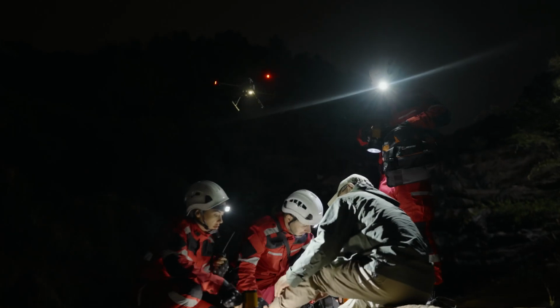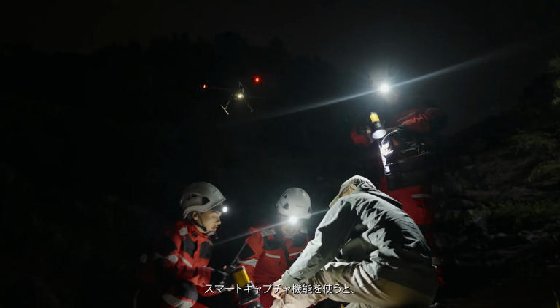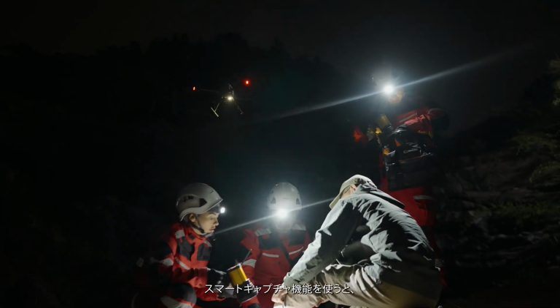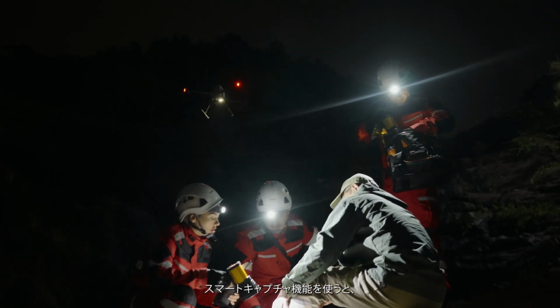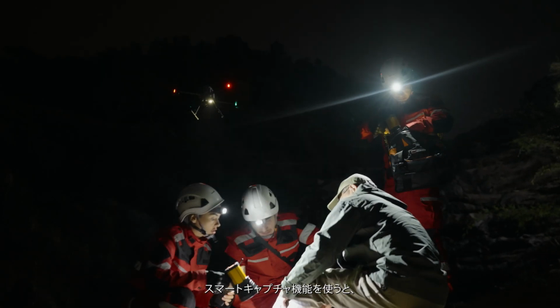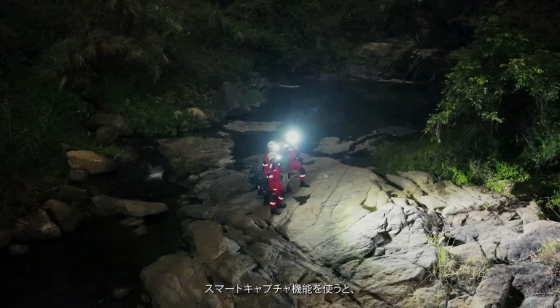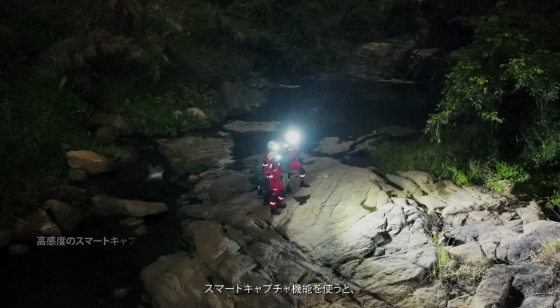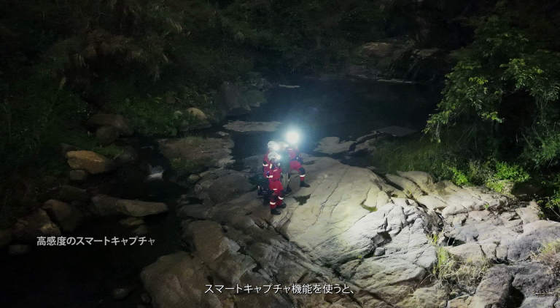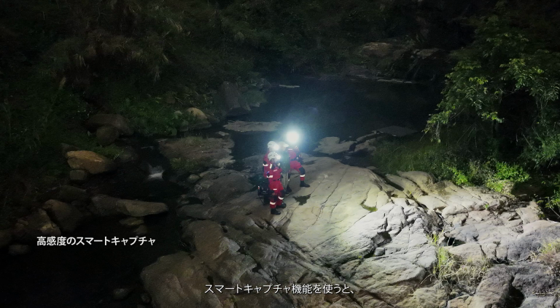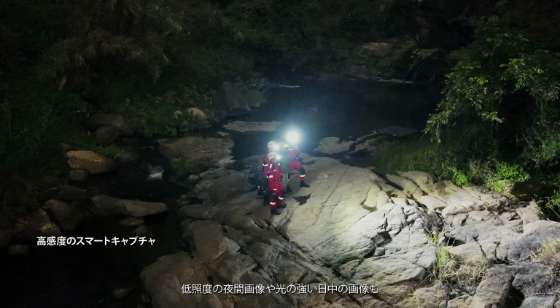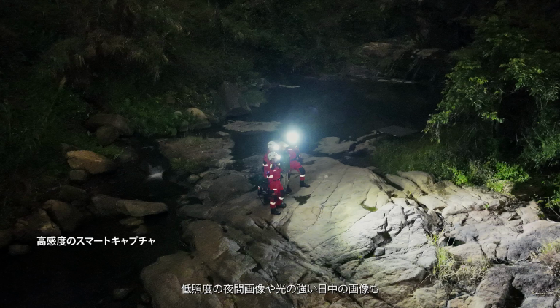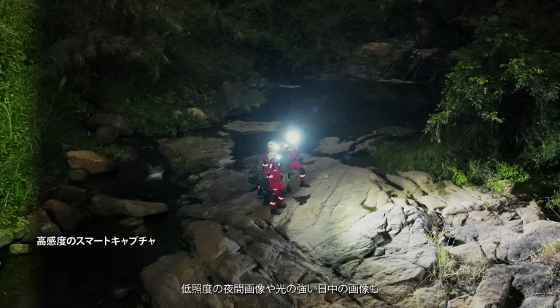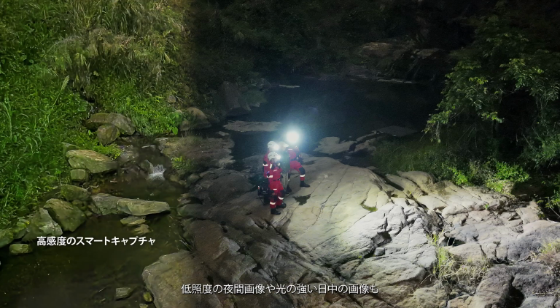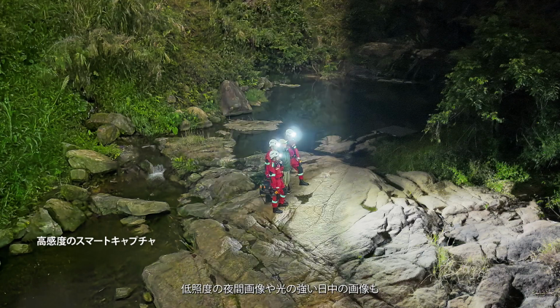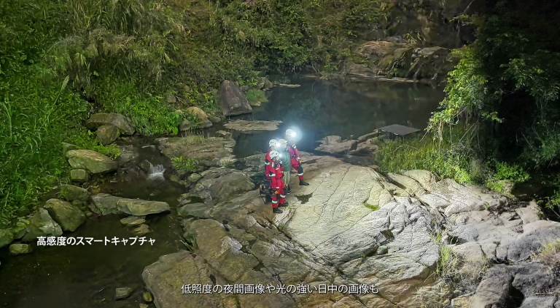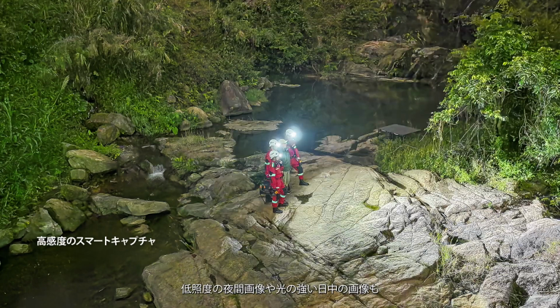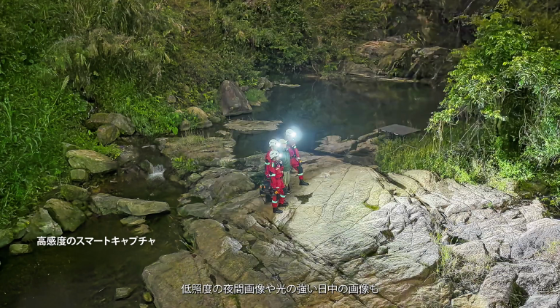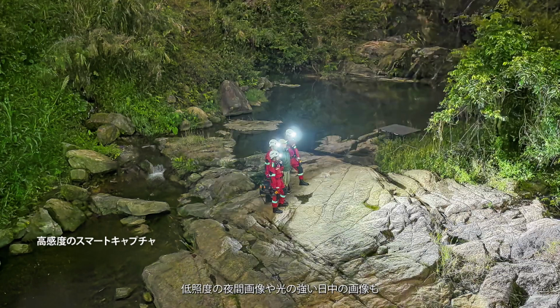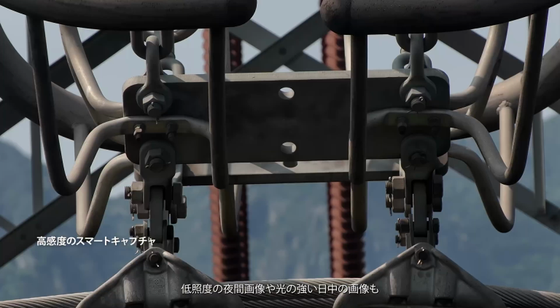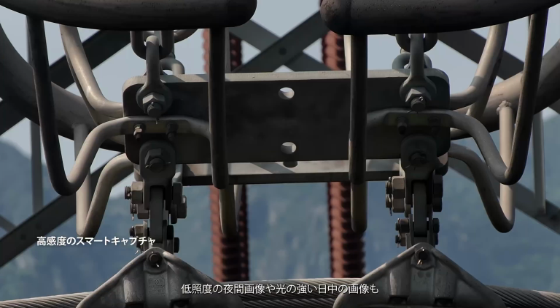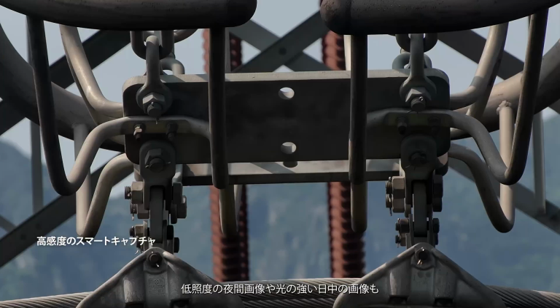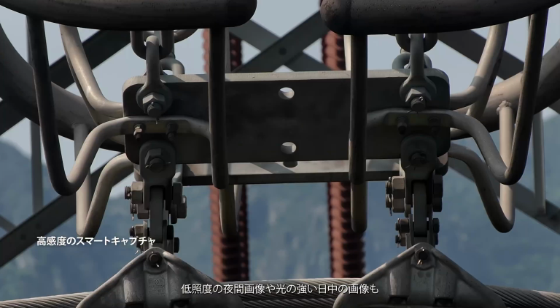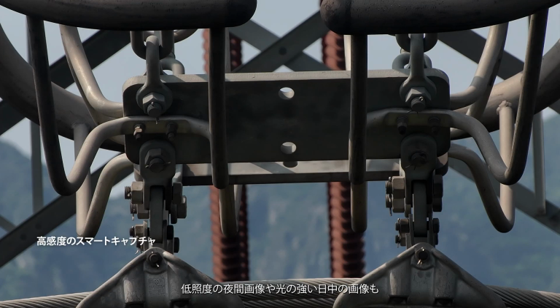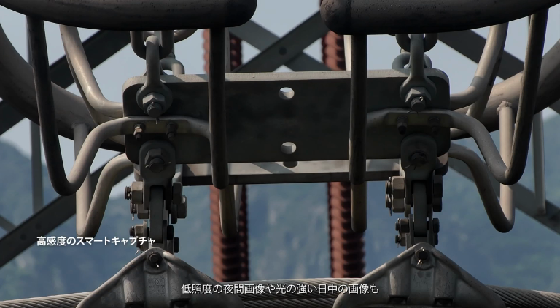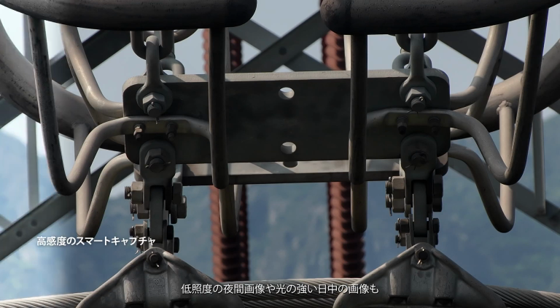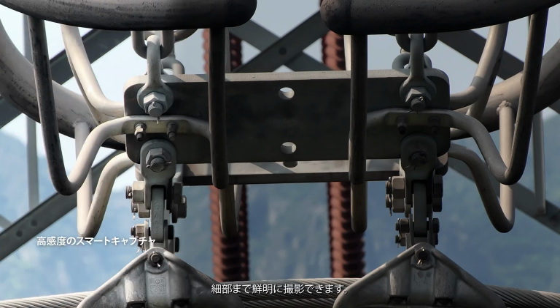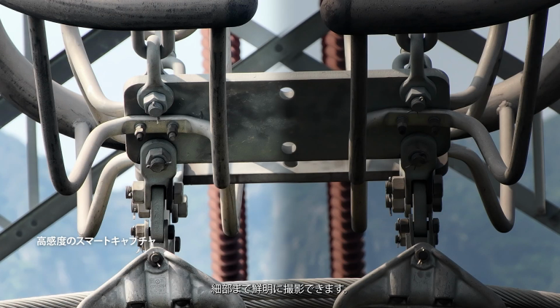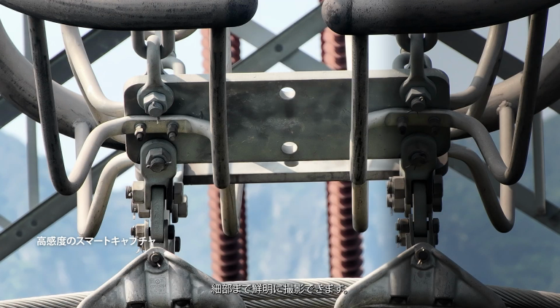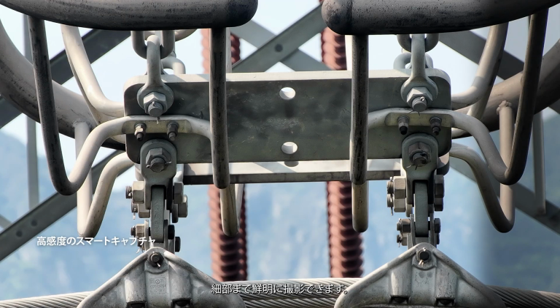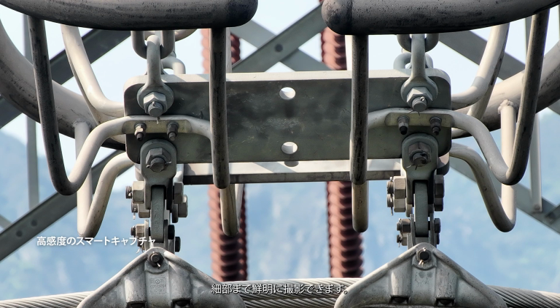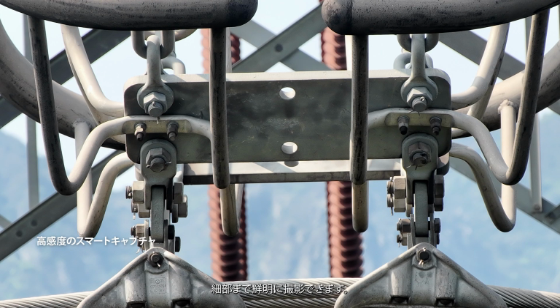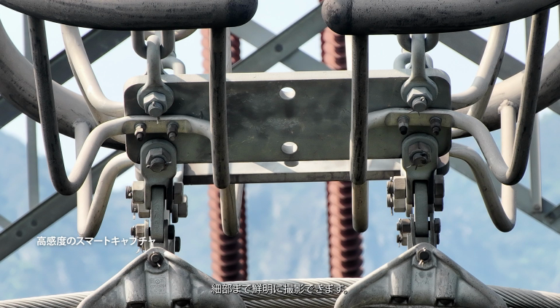Using the smart capture function, even low-light night images and strong-light day images can be captured with rich detail.